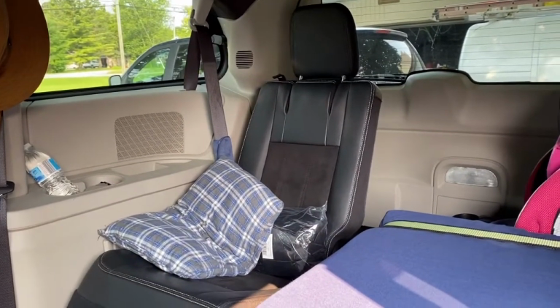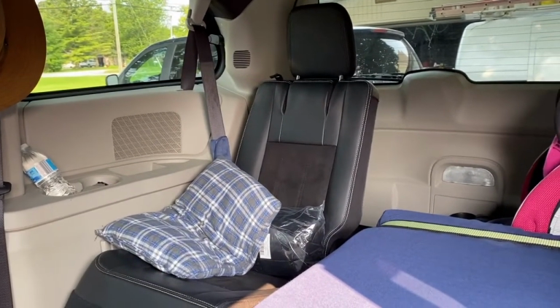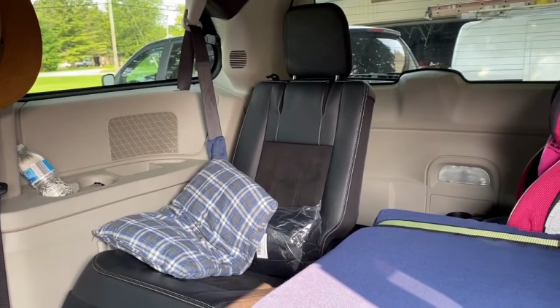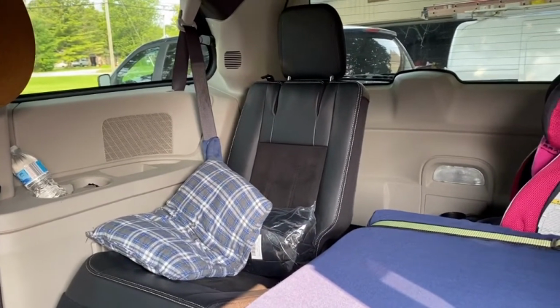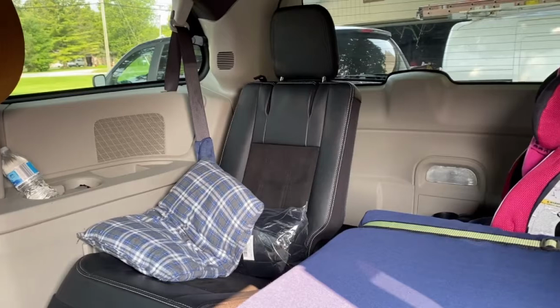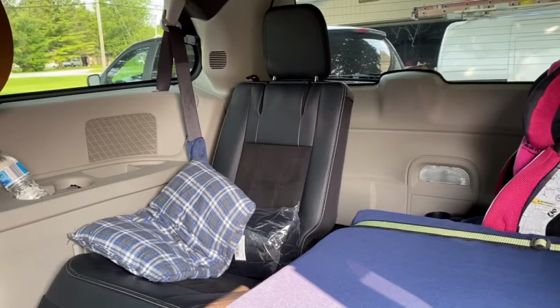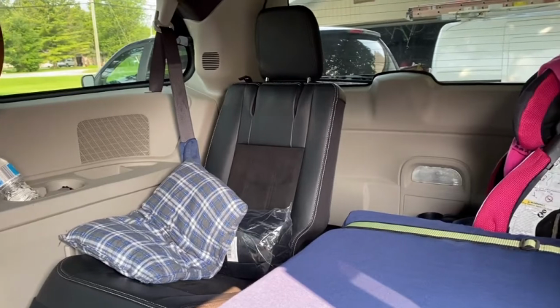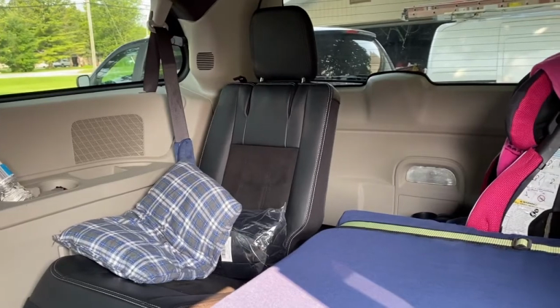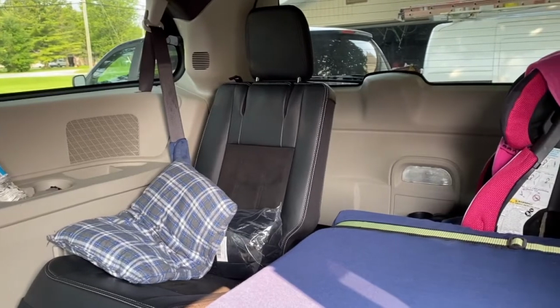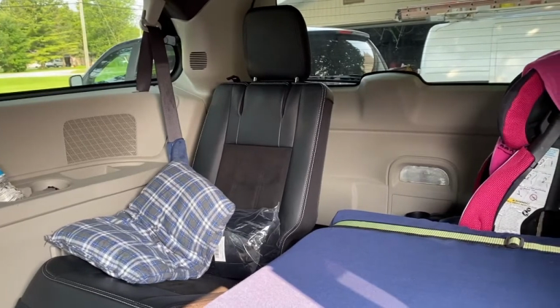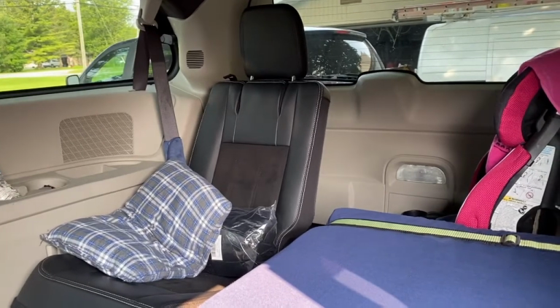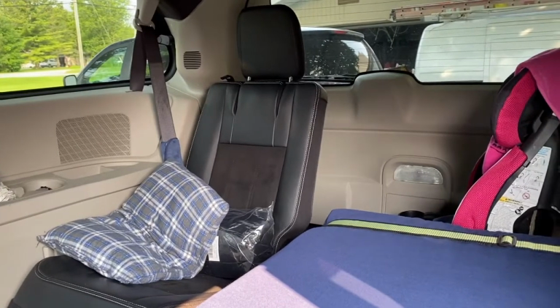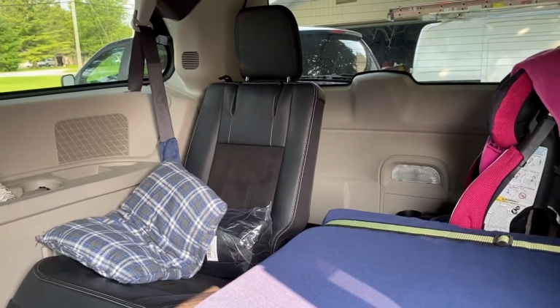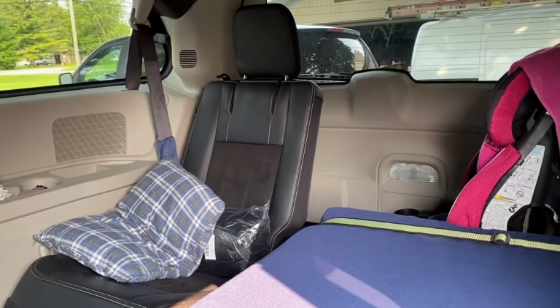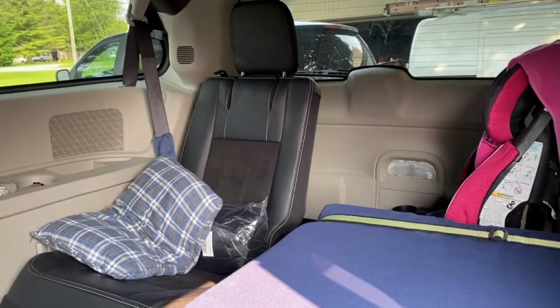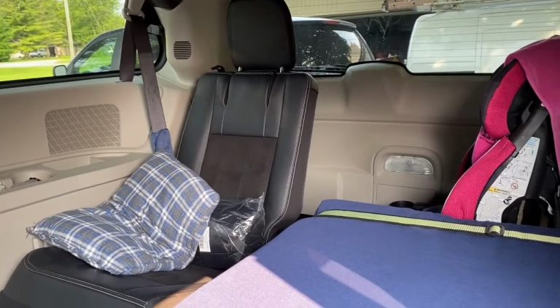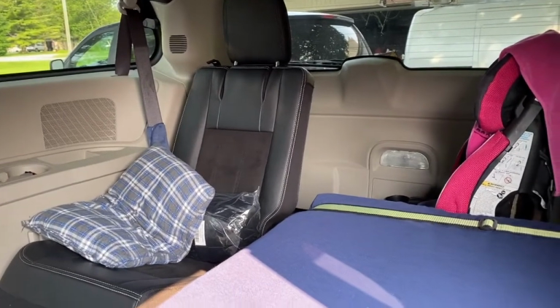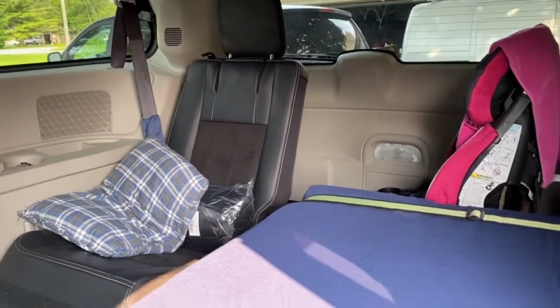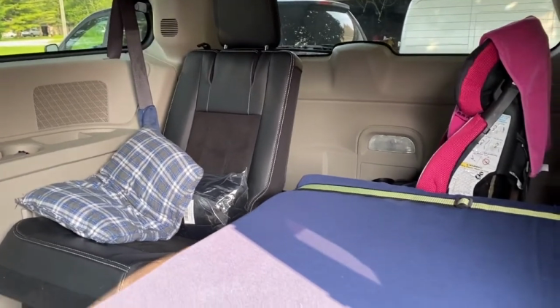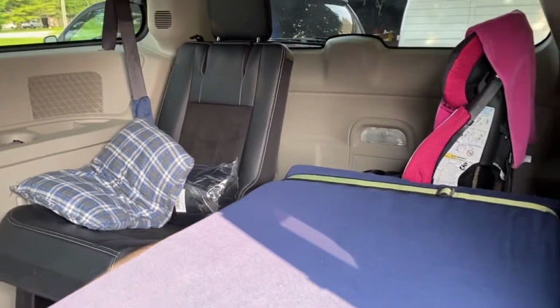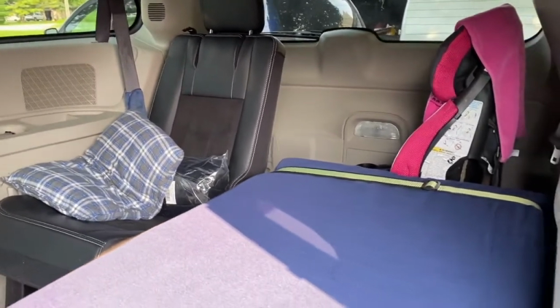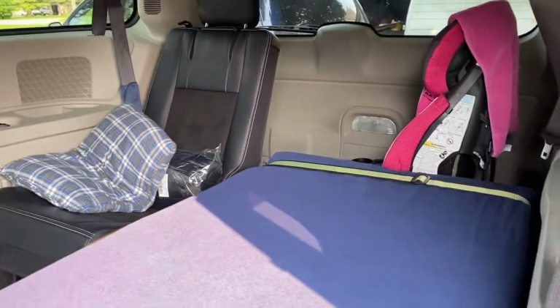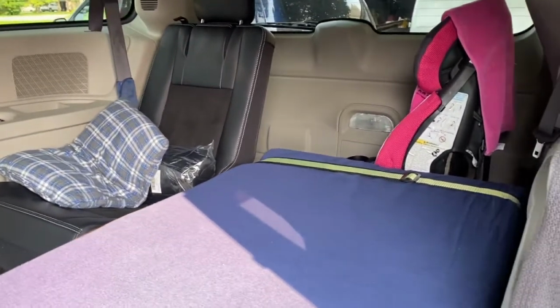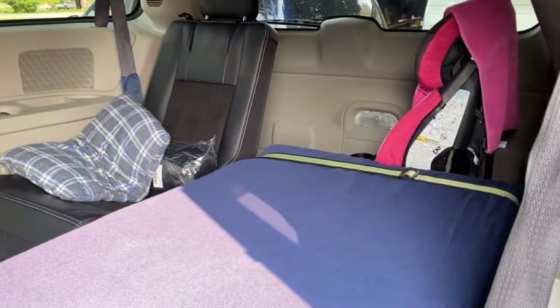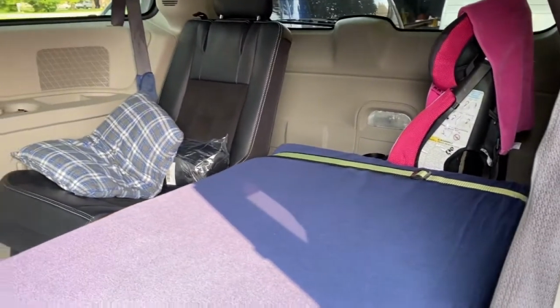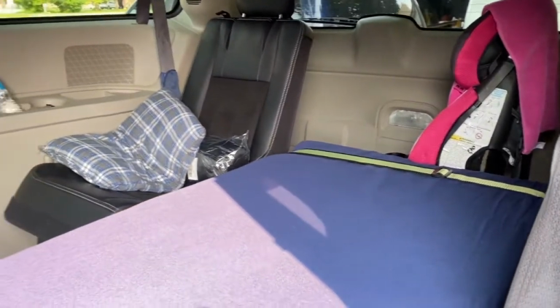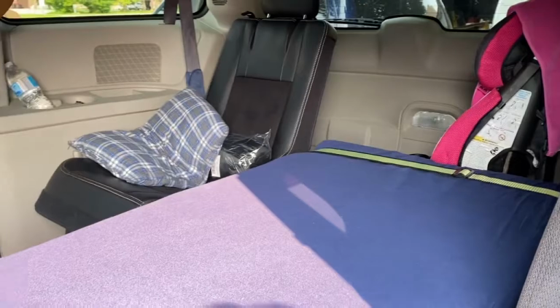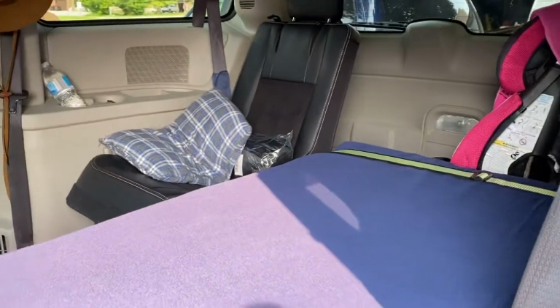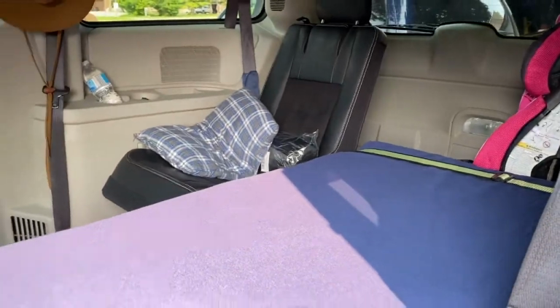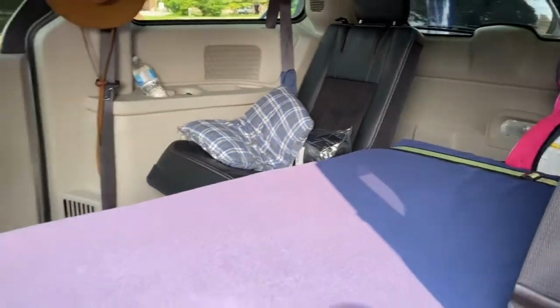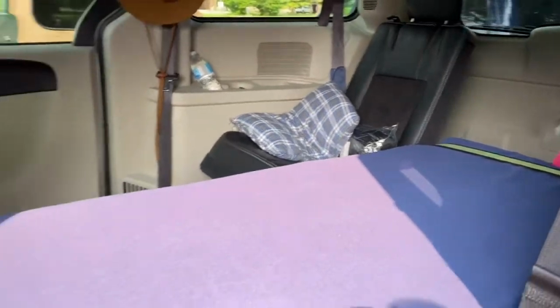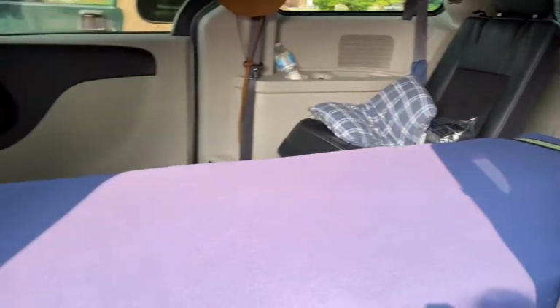Anyhow, this is just the beginning of my build. I've got a few more things to put in here, and when I do, I'll add those to the video and we'll be all set. Catch you later.